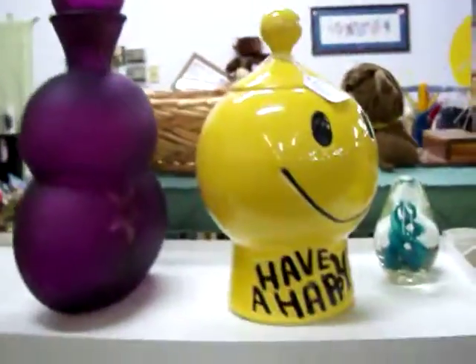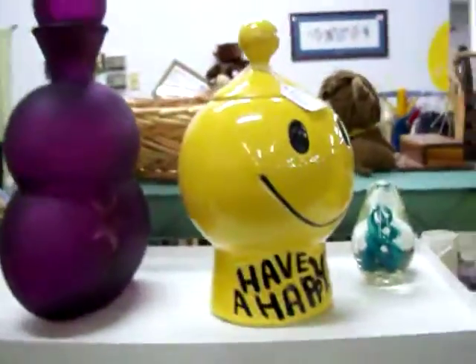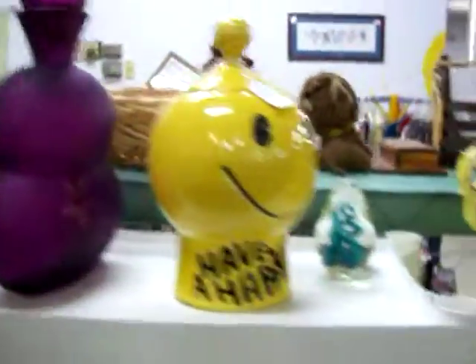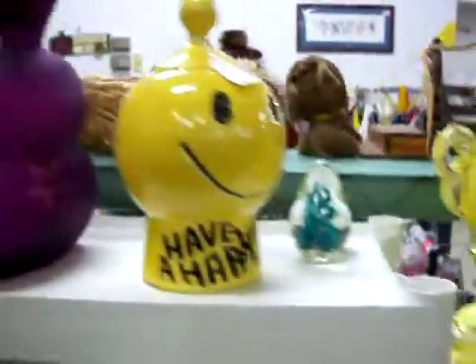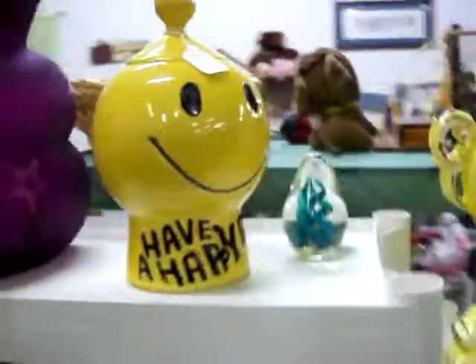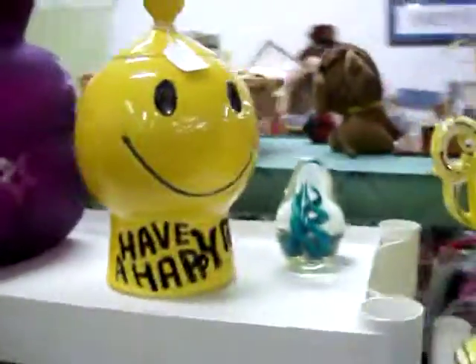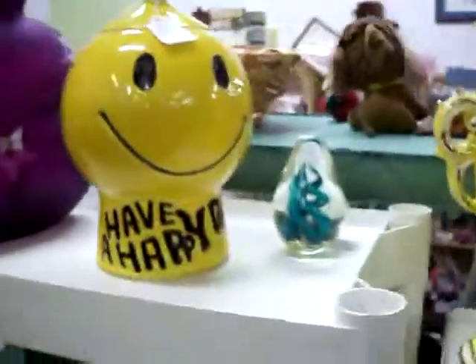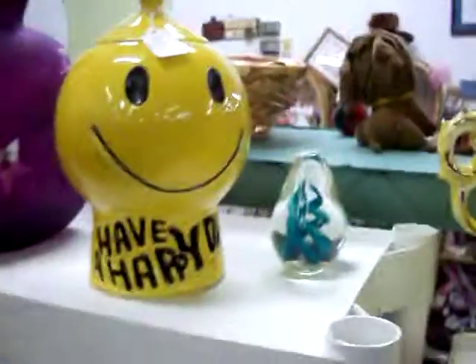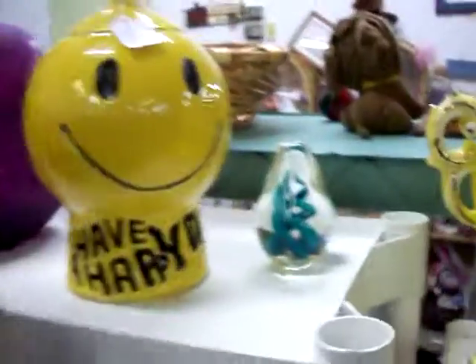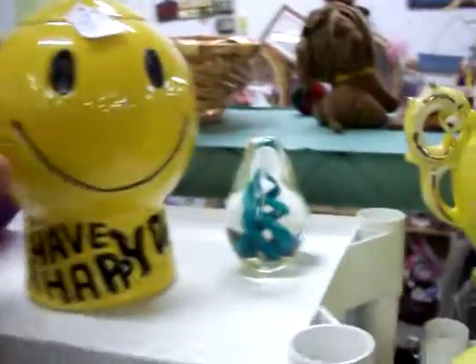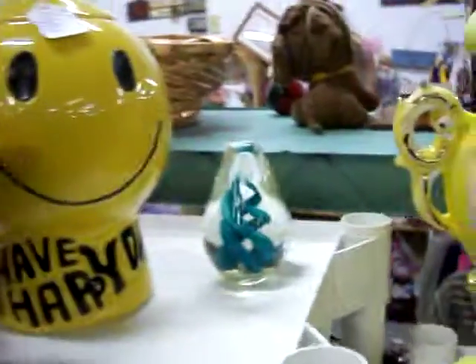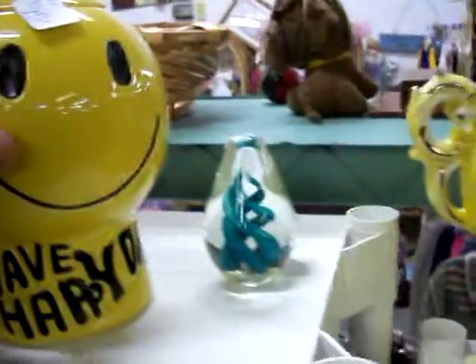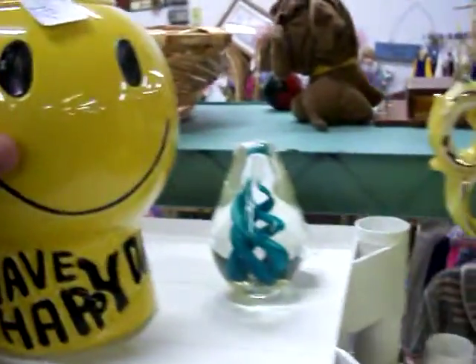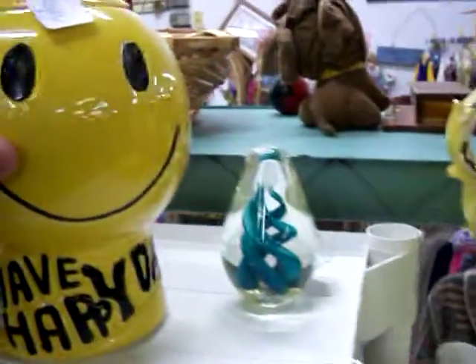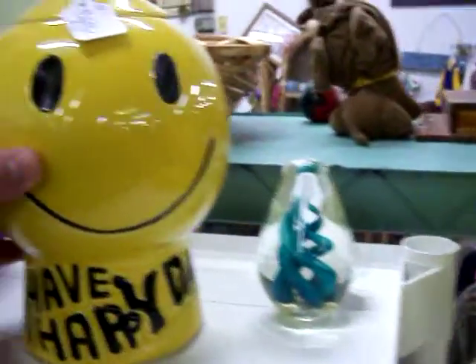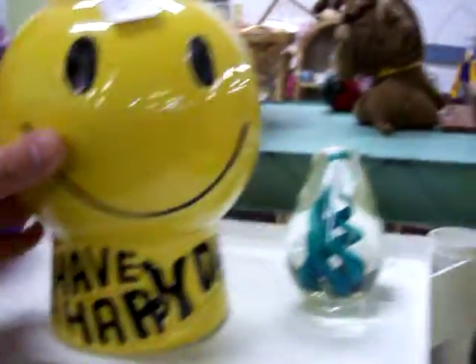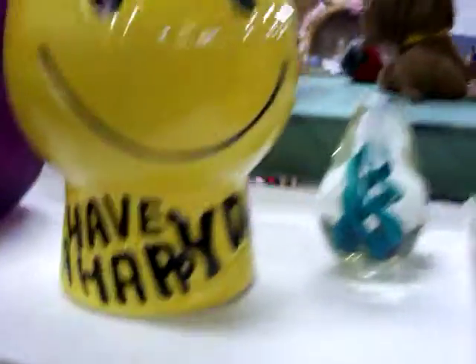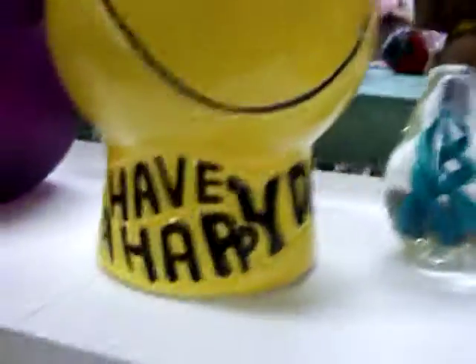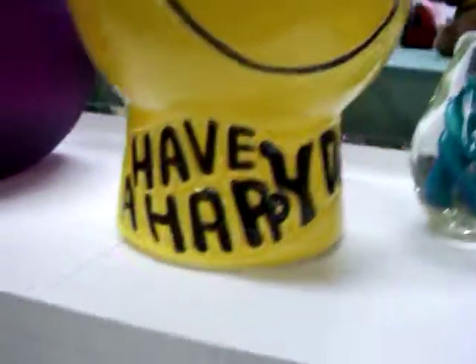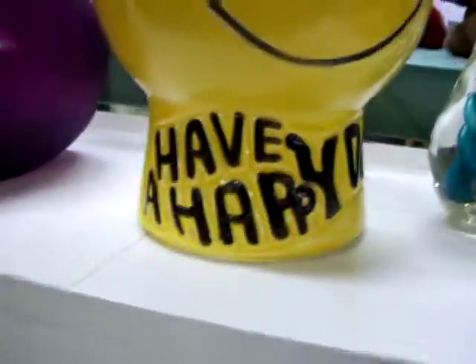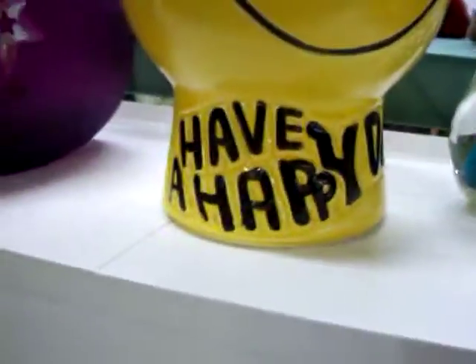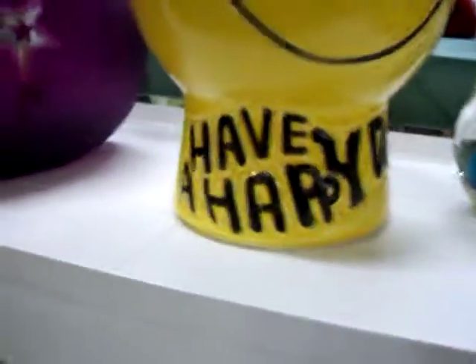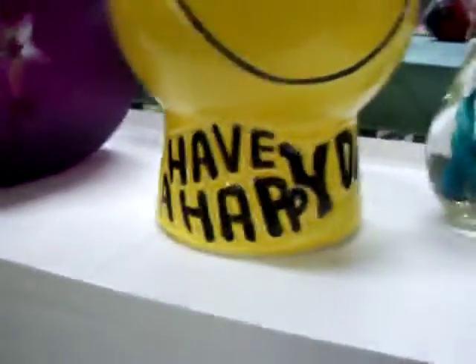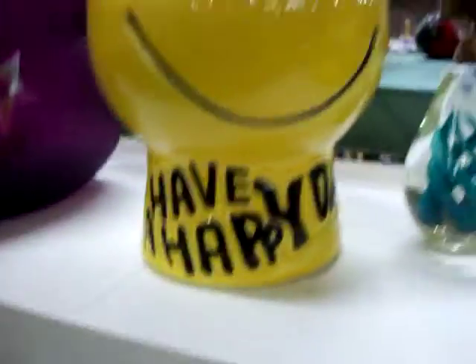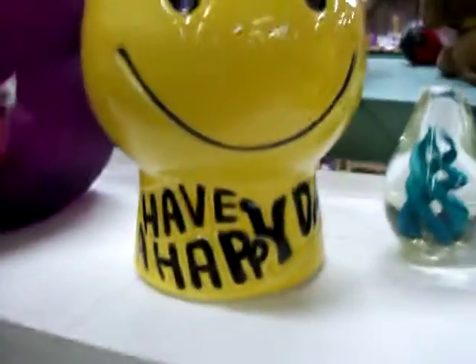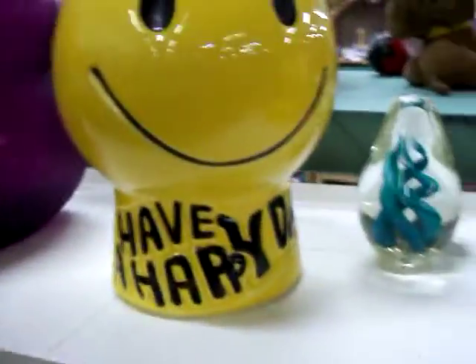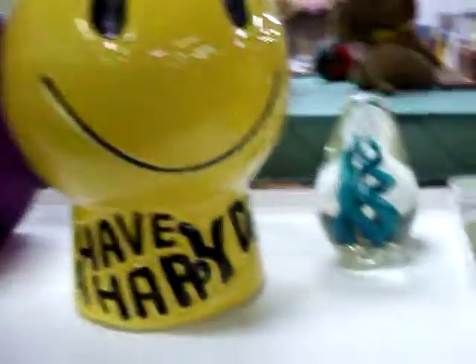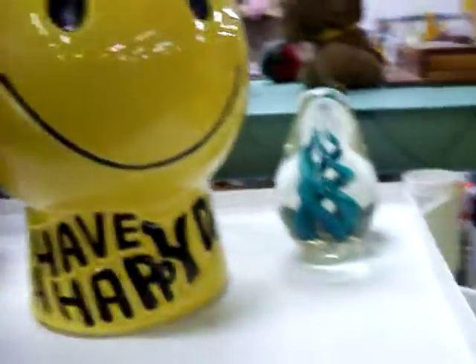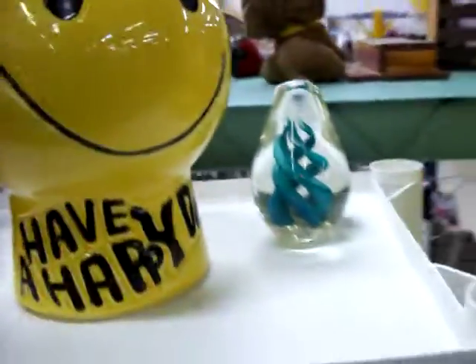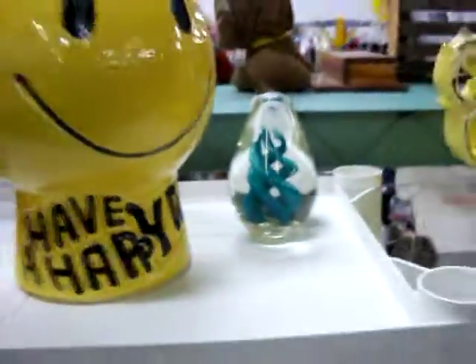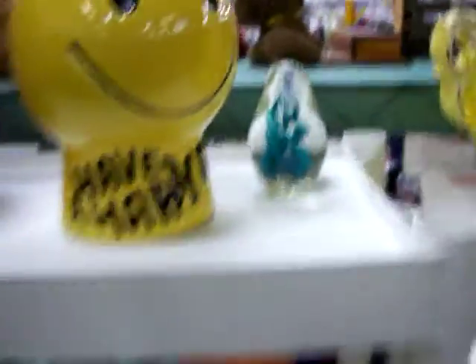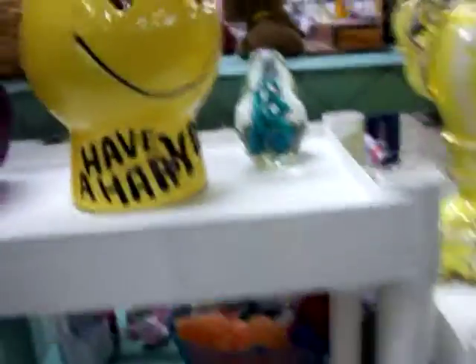We have the McCoy cookie jar from the early 70s. Says 'Have a Happy Day' on it. Got $35 on that.